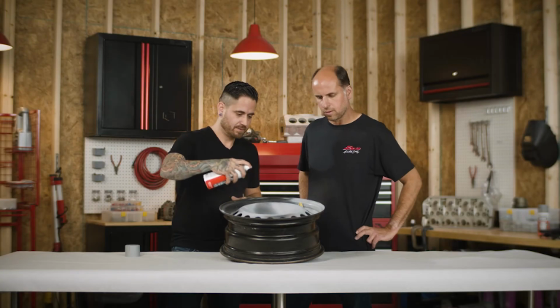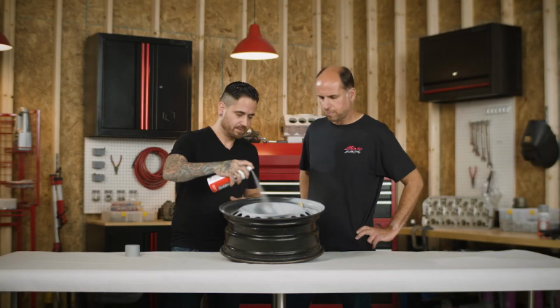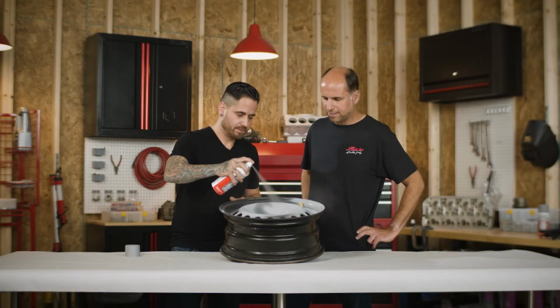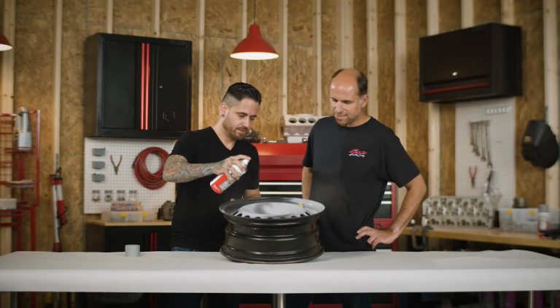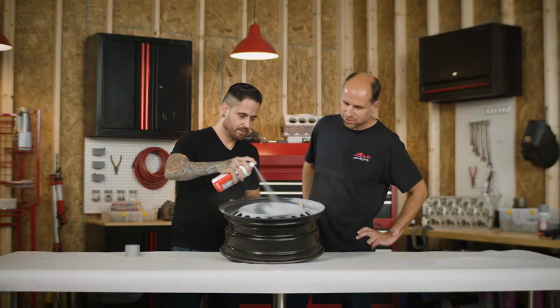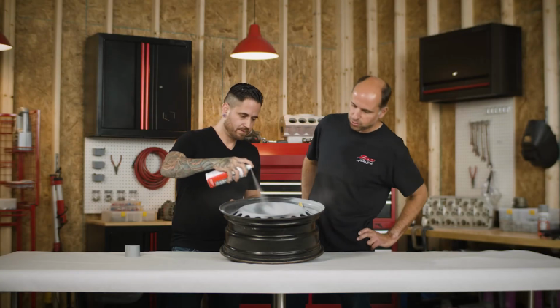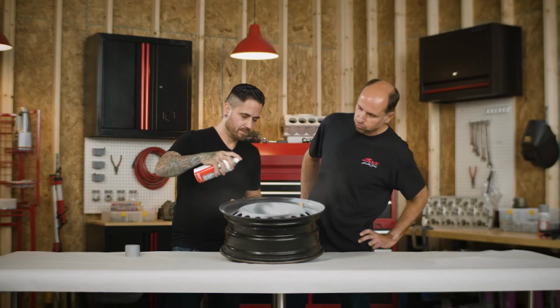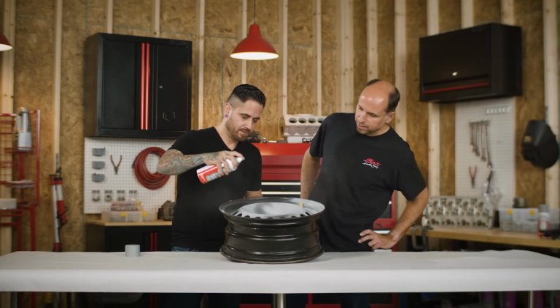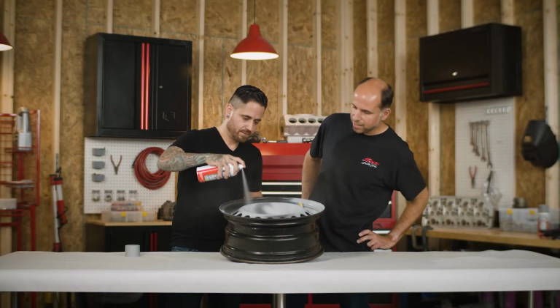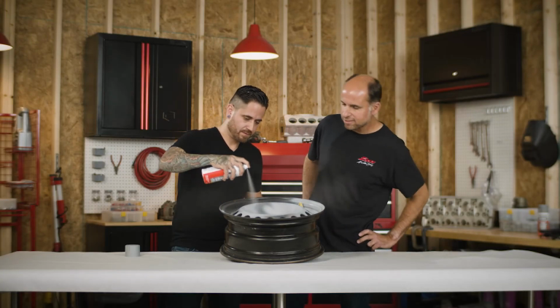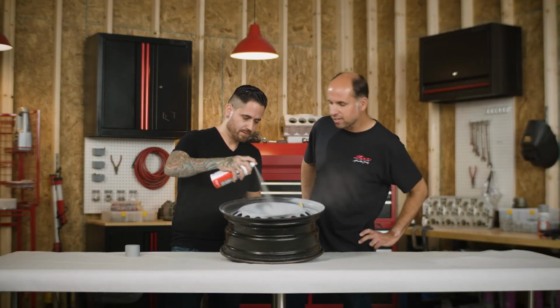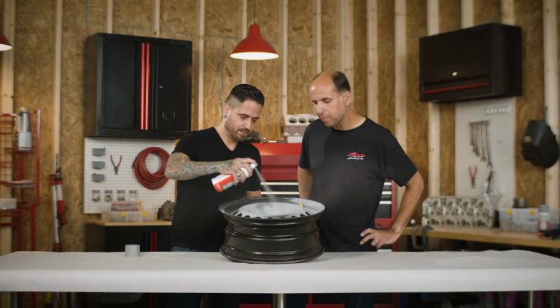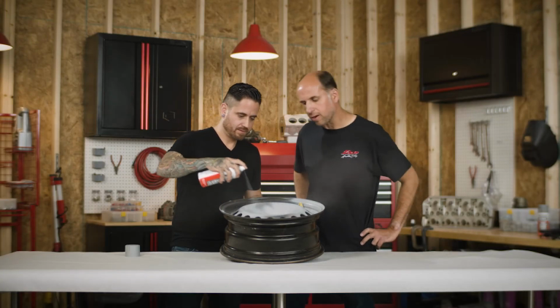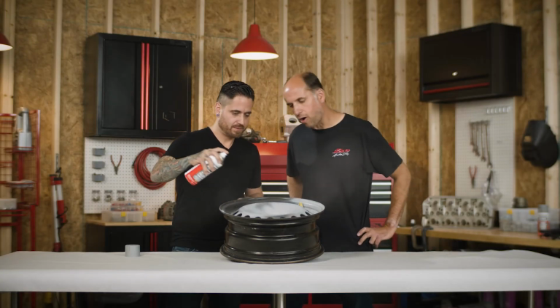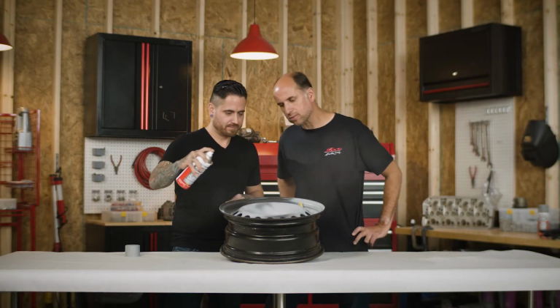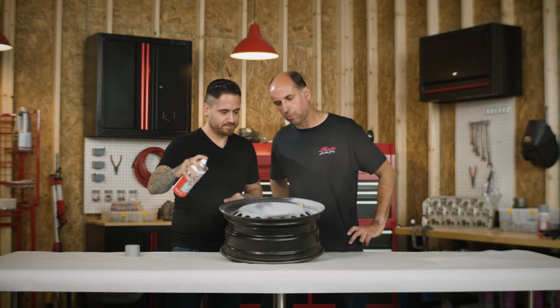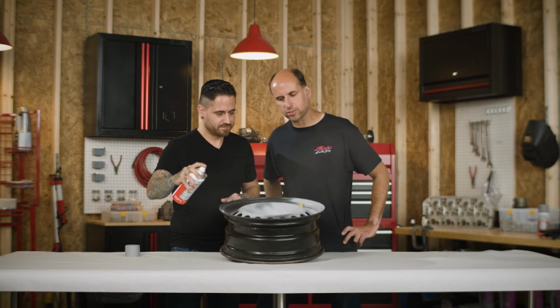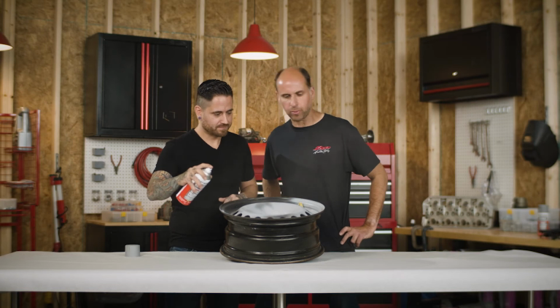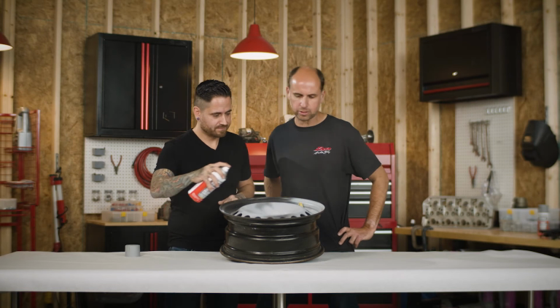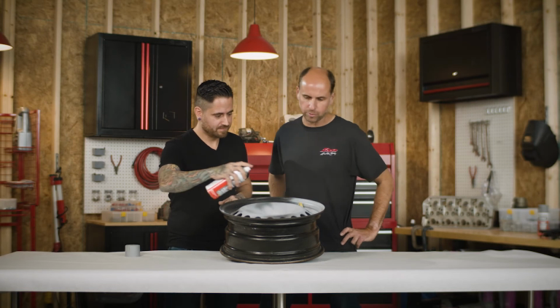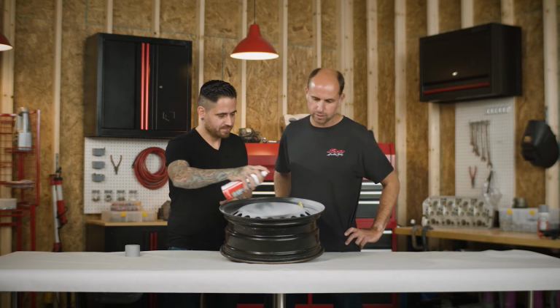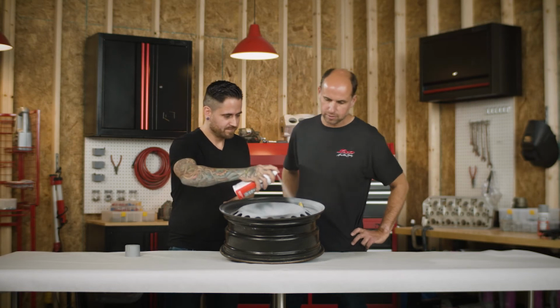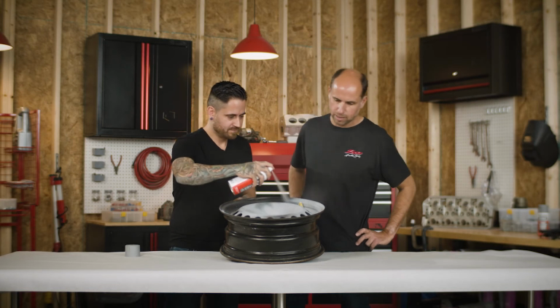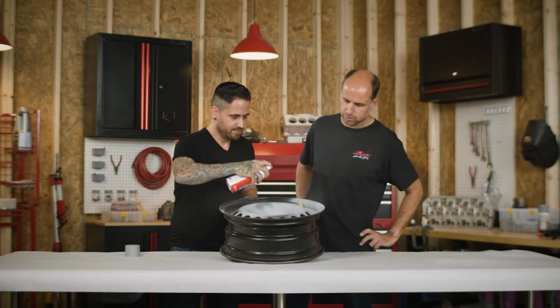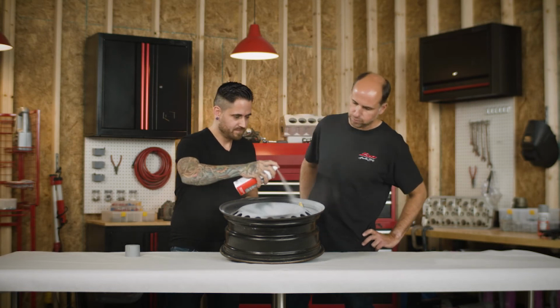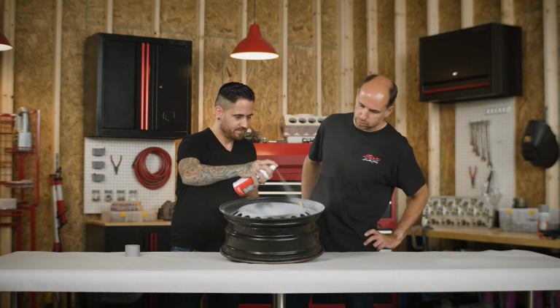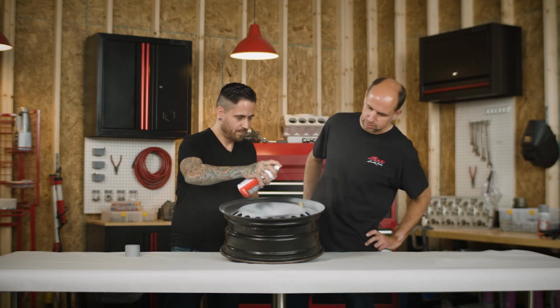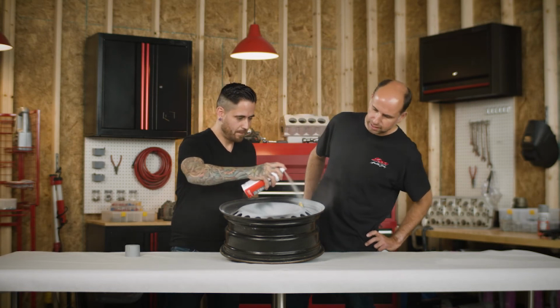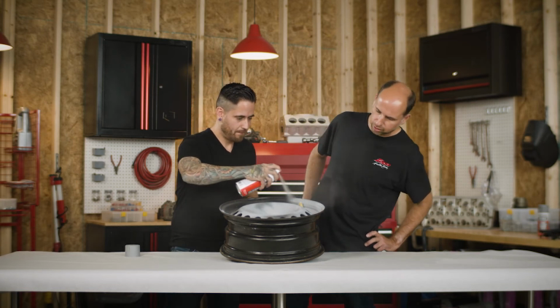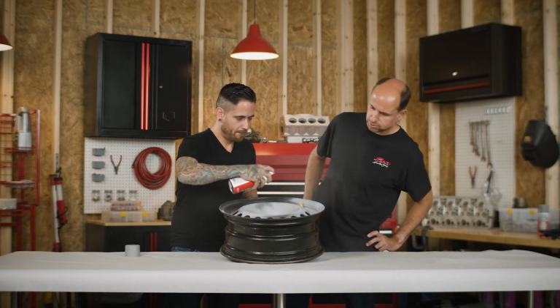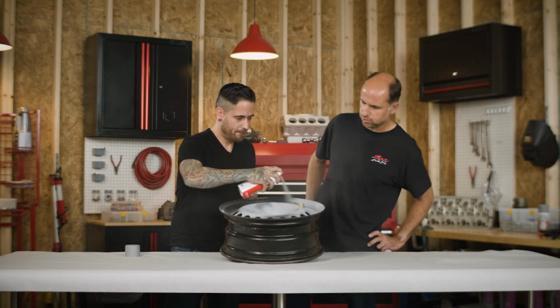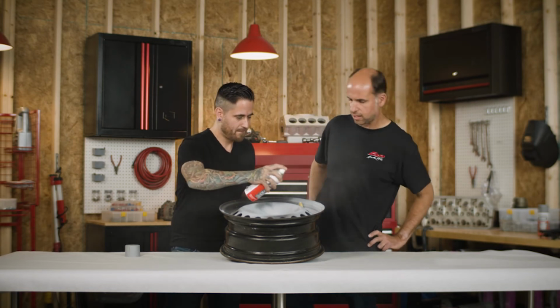Pete, that looks great, man. This is gonna be an awesome project when we're done with it. I'm looking forward to seeing how it all turns out.